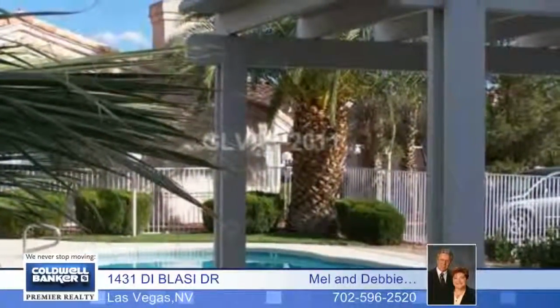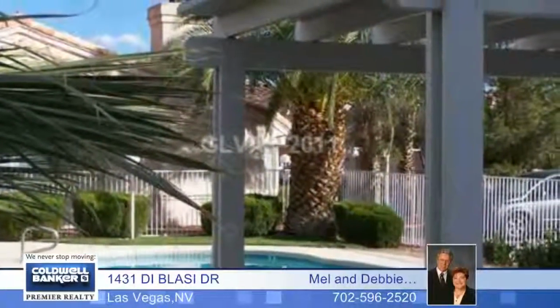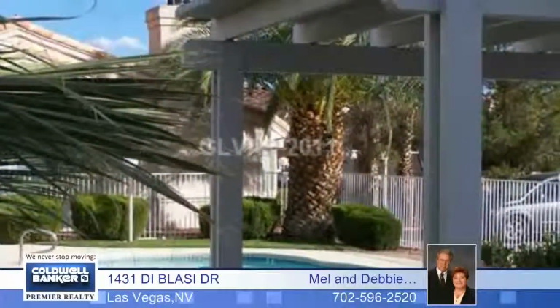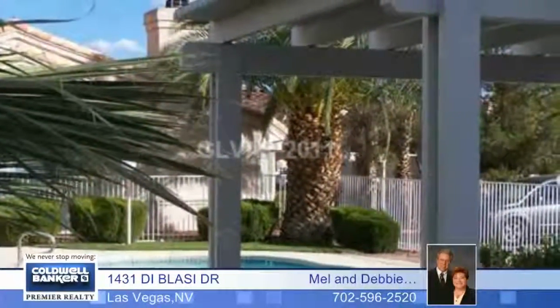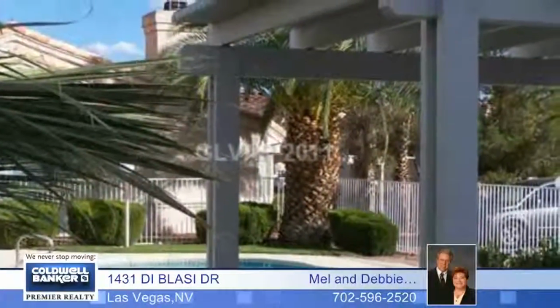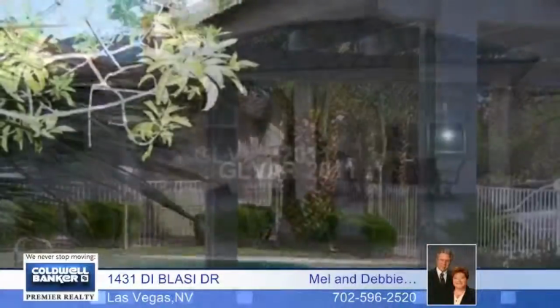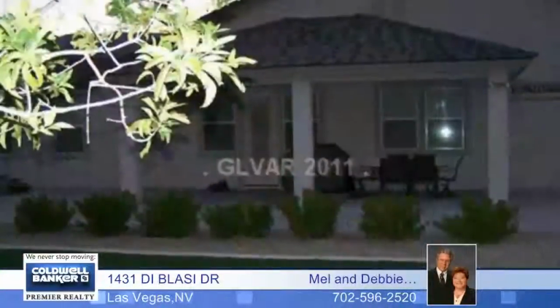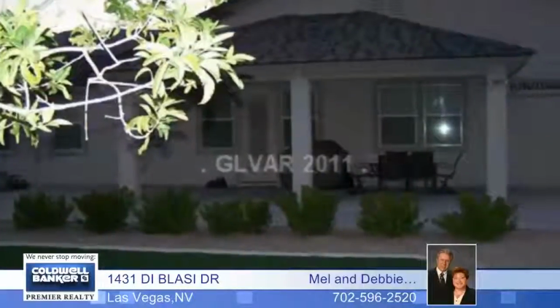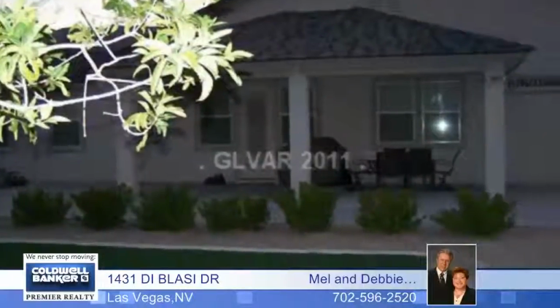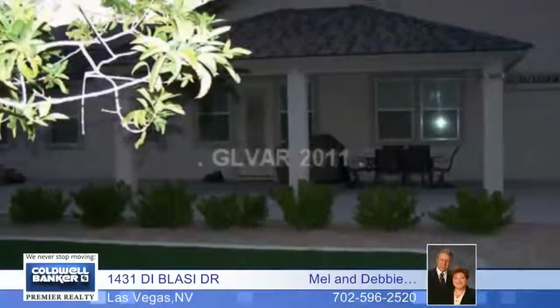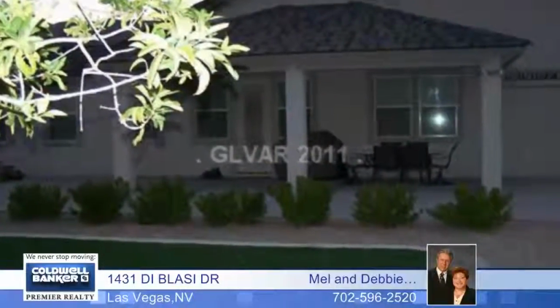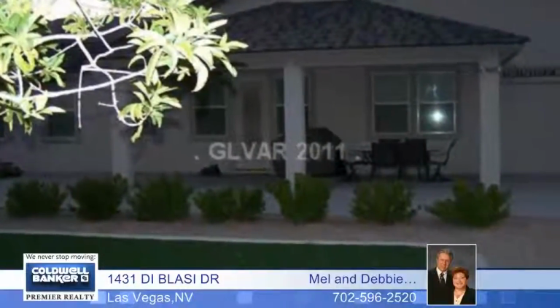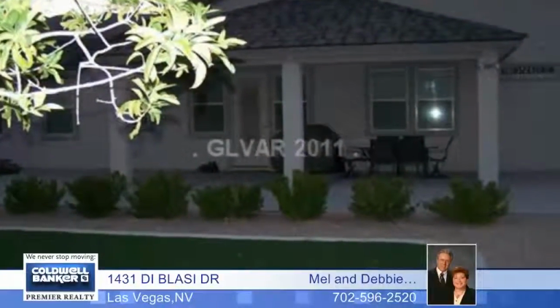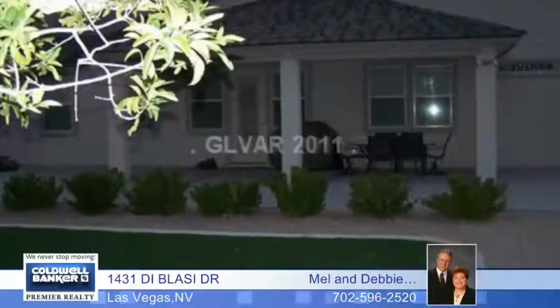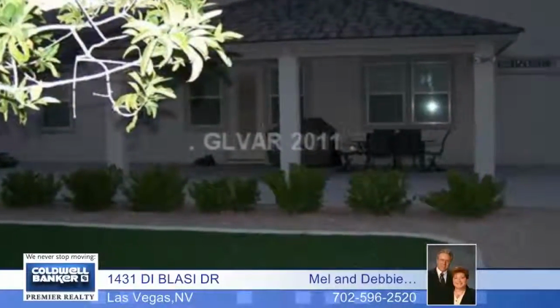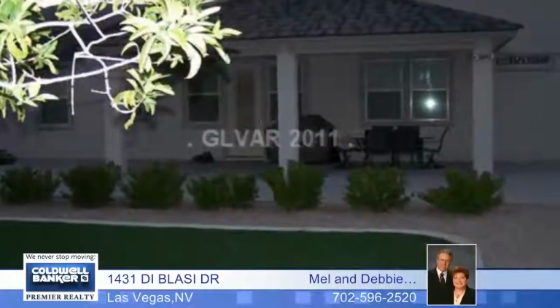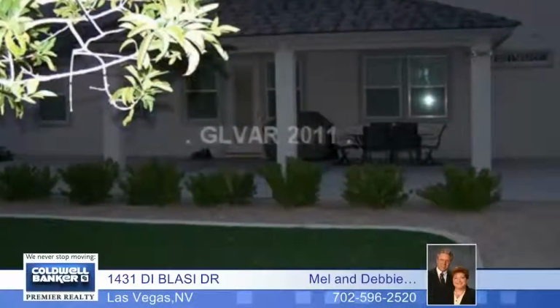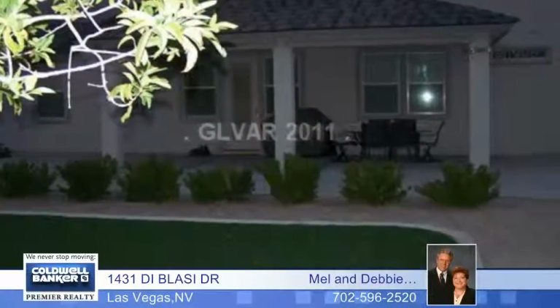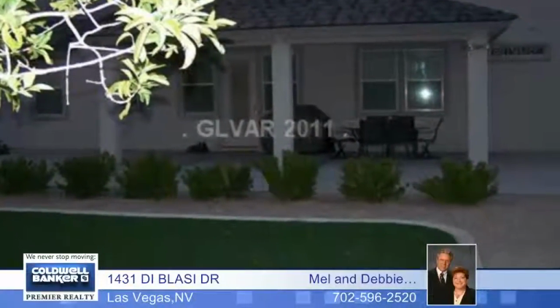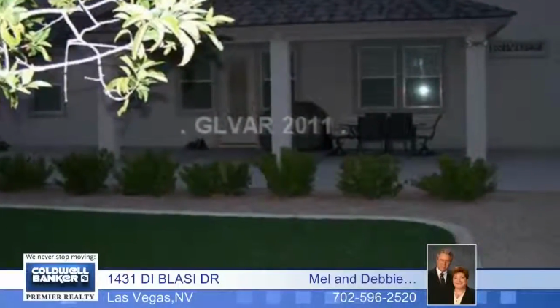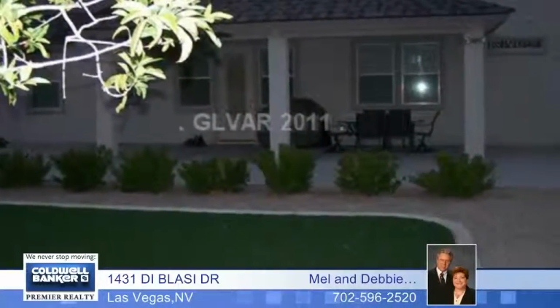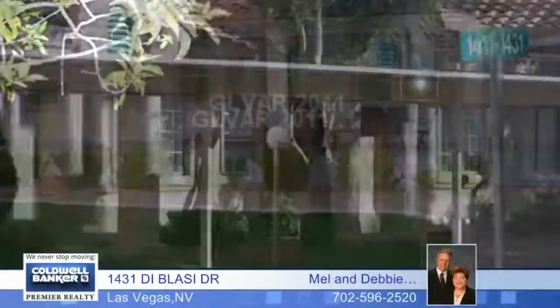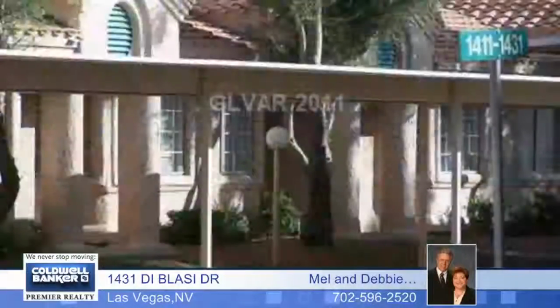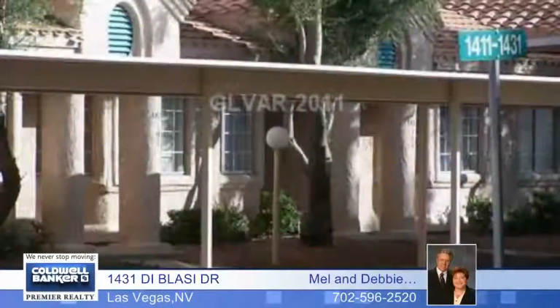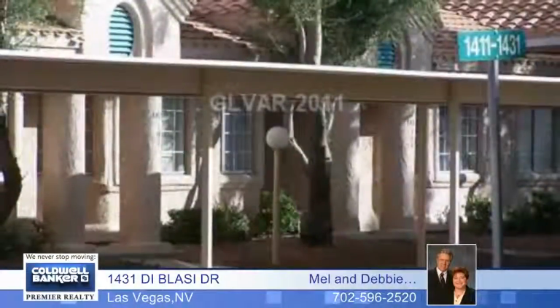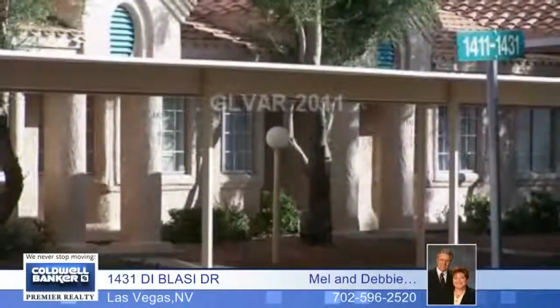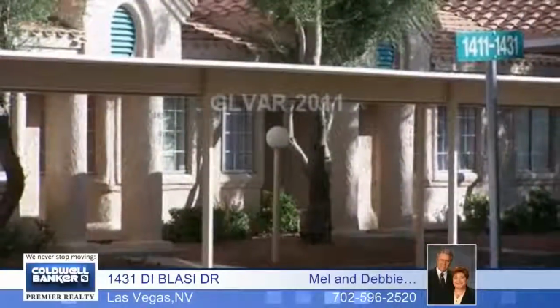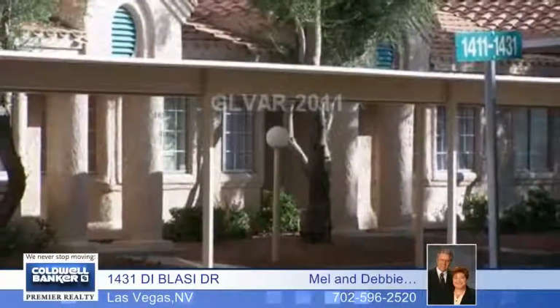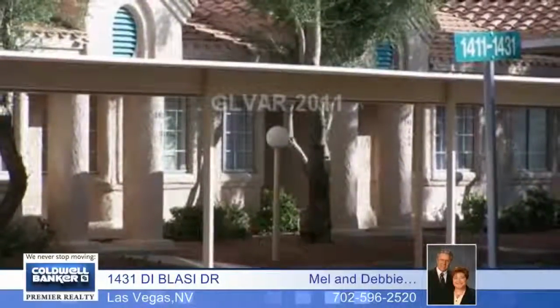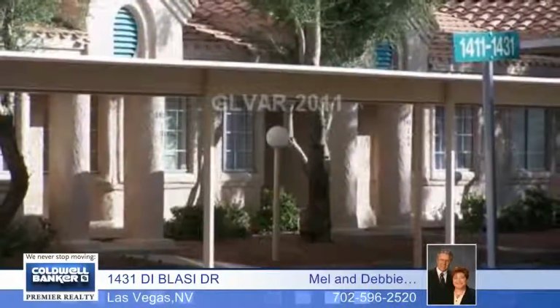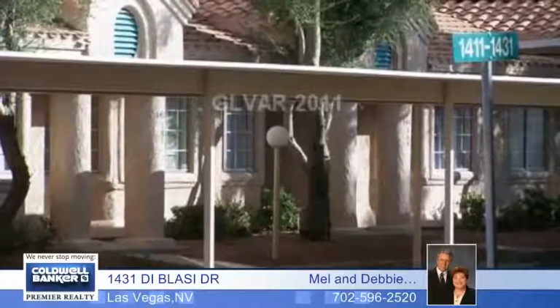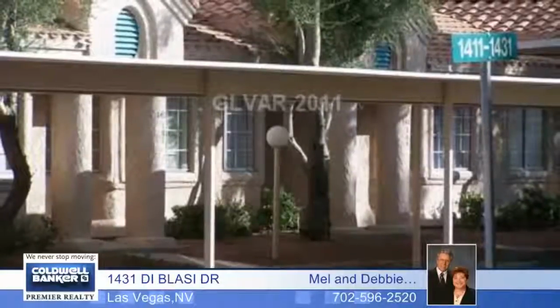The community features a pool and spa. Move right in to this spacious two-bedroom, two-bath home by calling Mel or Debbie Hollerman.